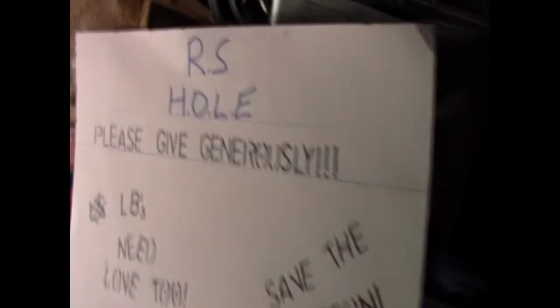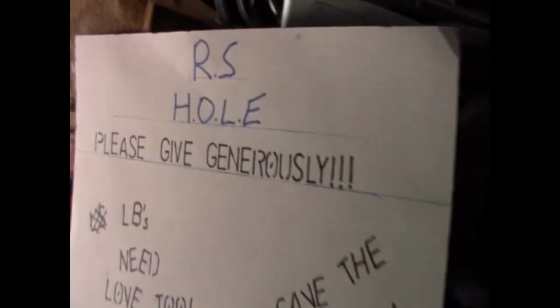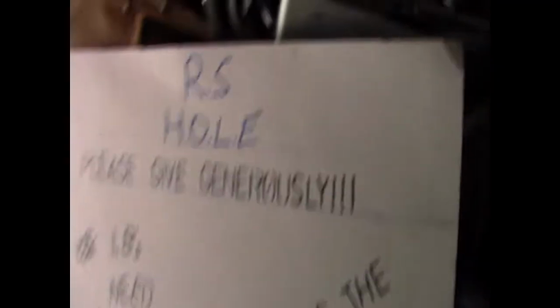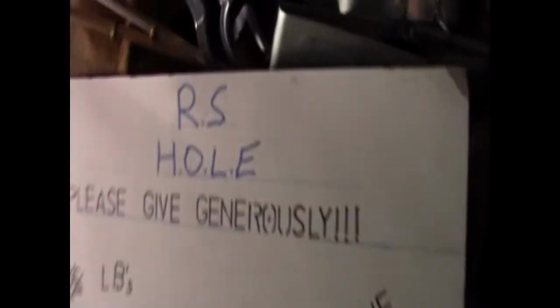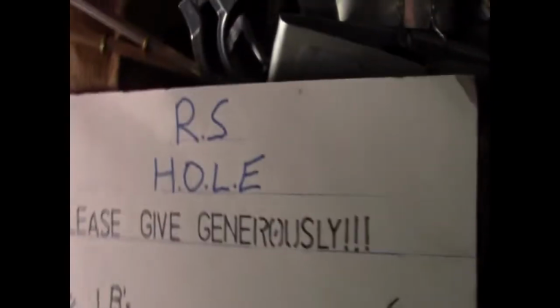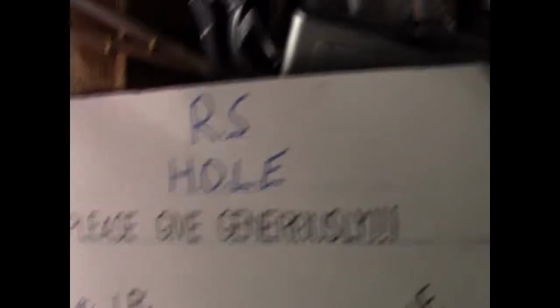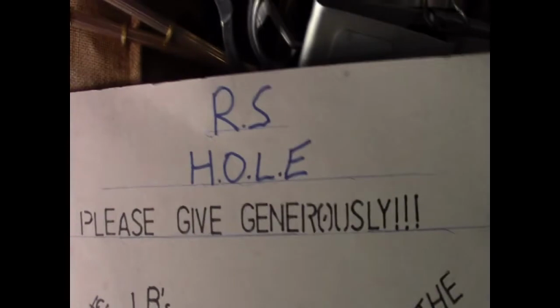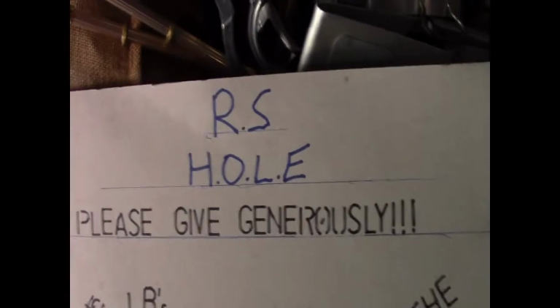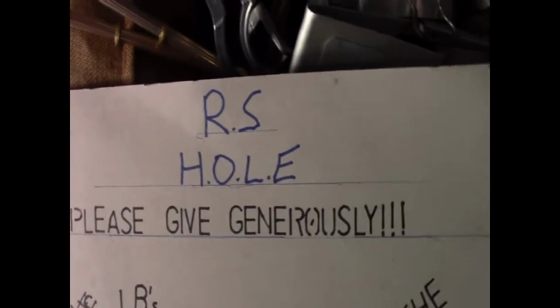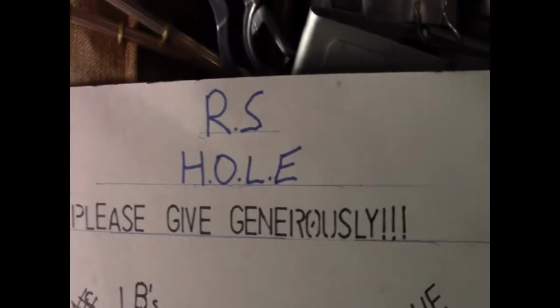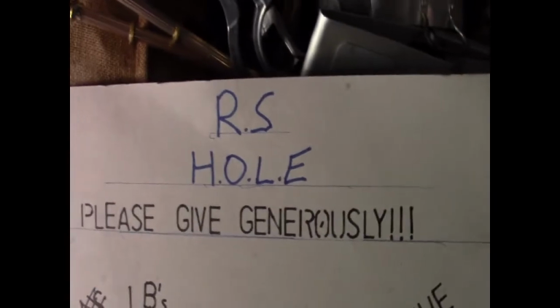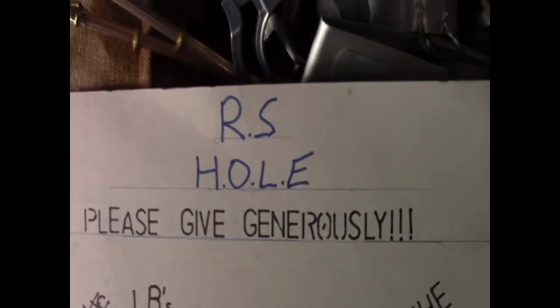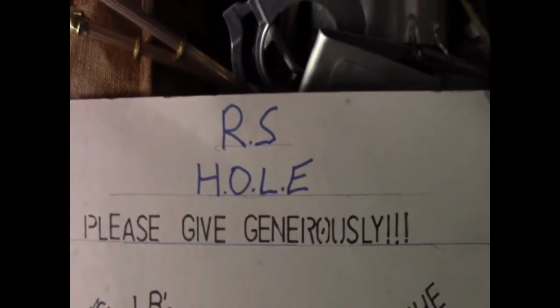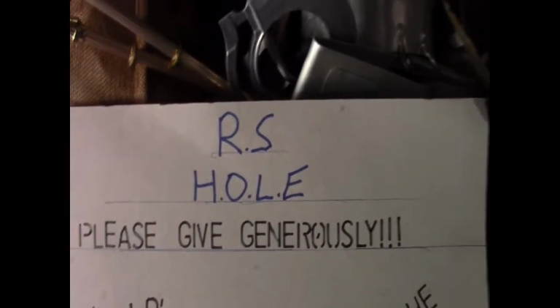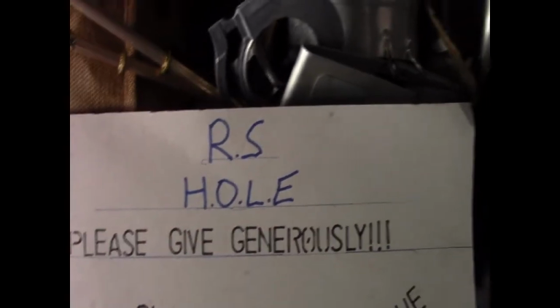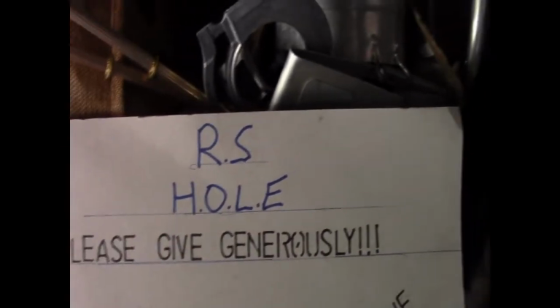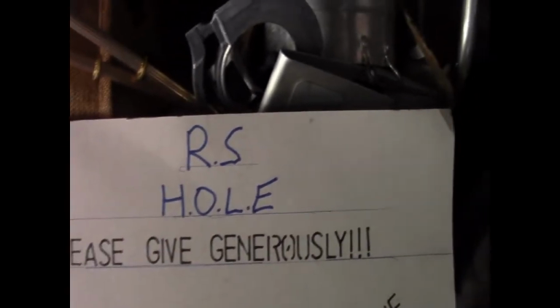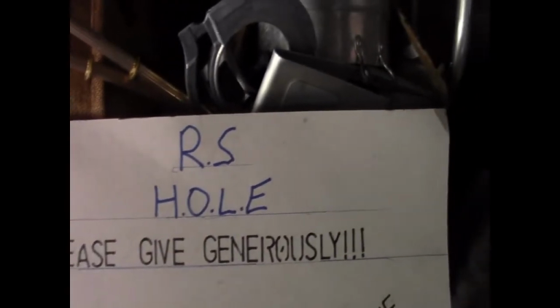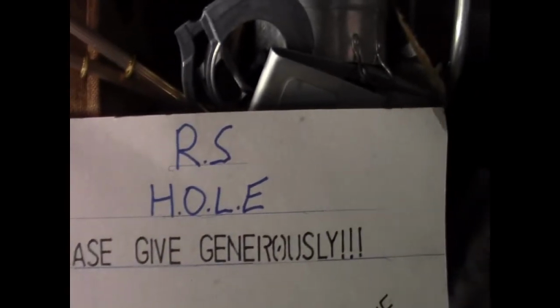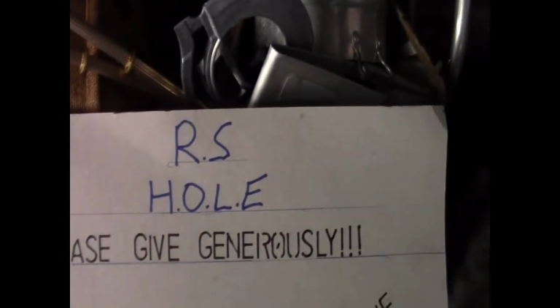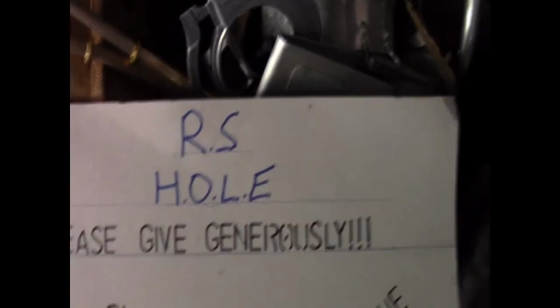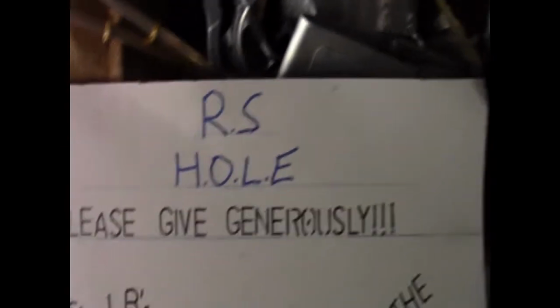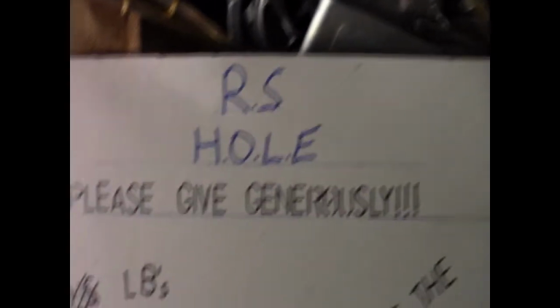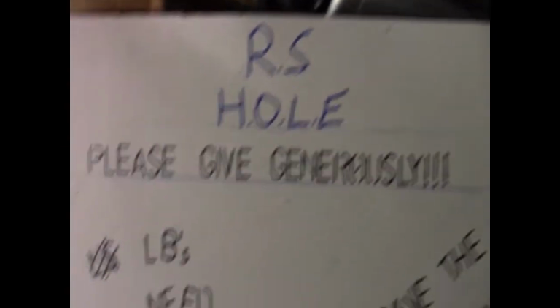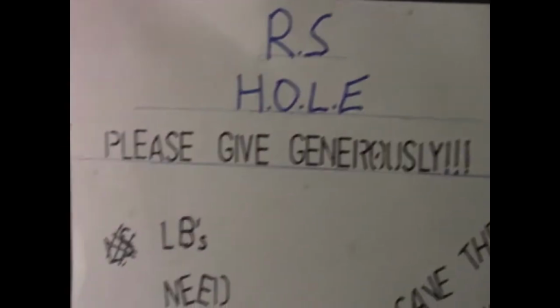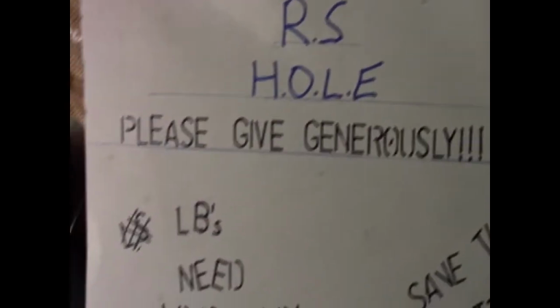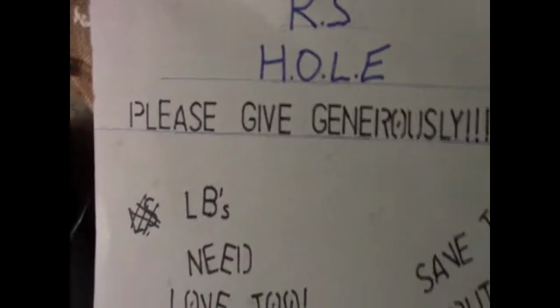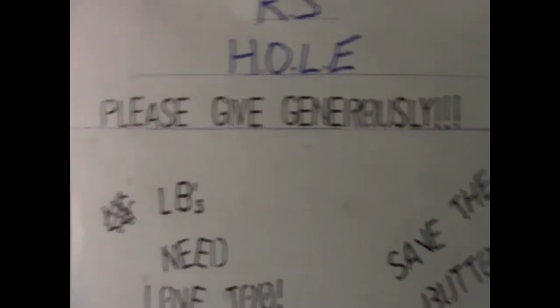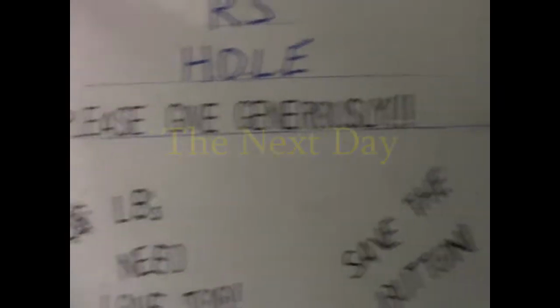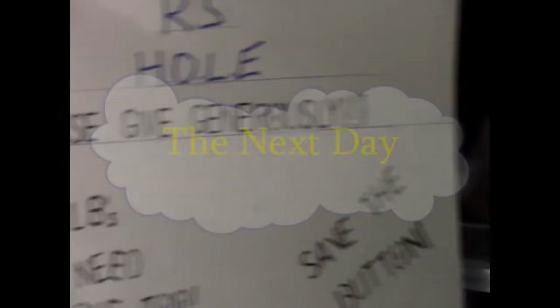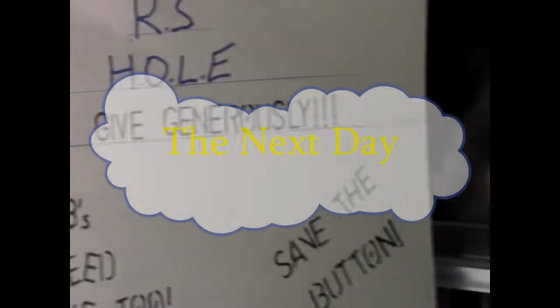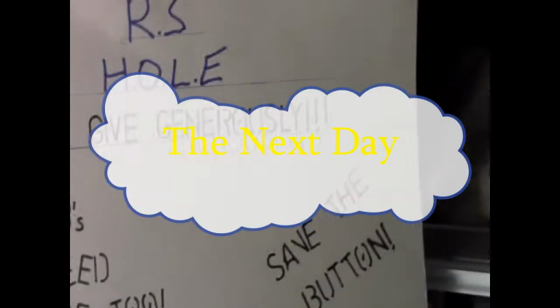Remember folks - Royal Society for the Horting of Like Button Envy, please give generously.